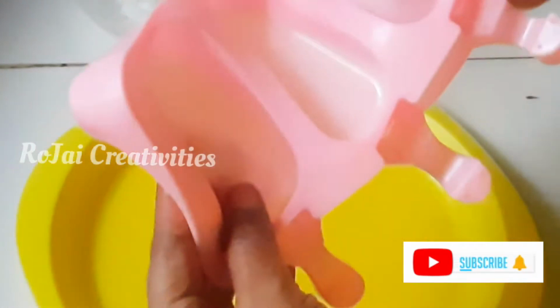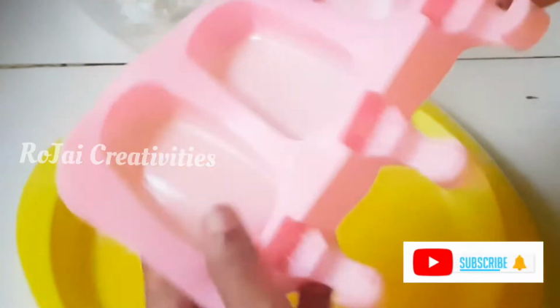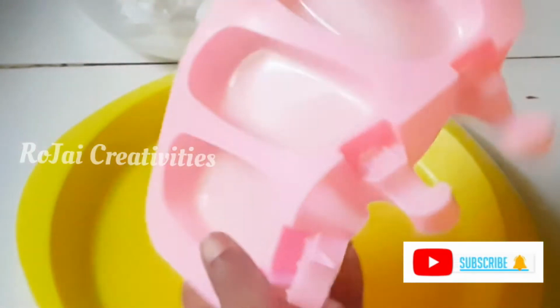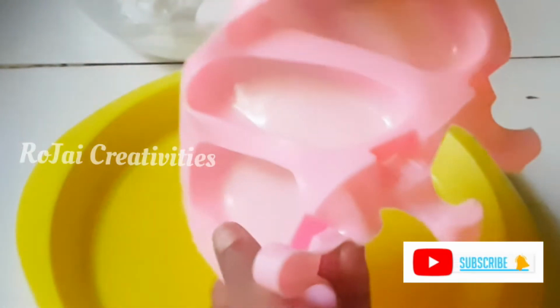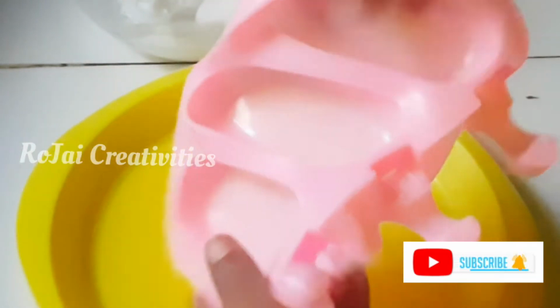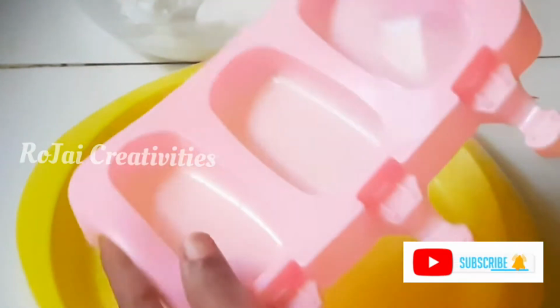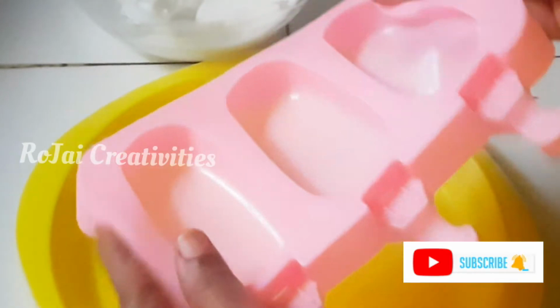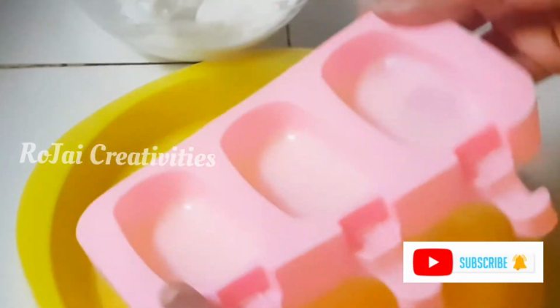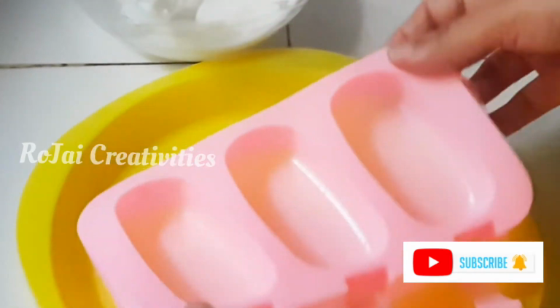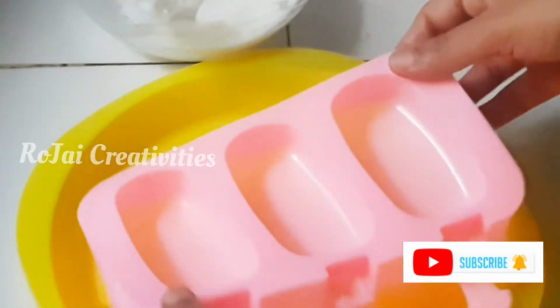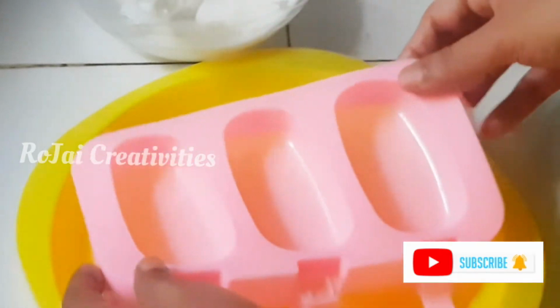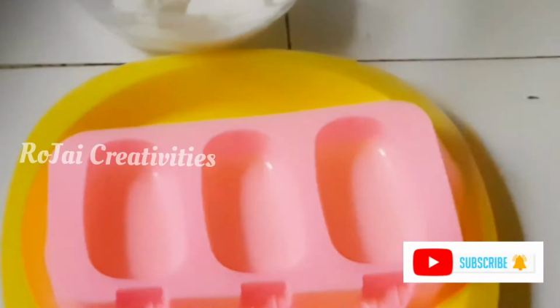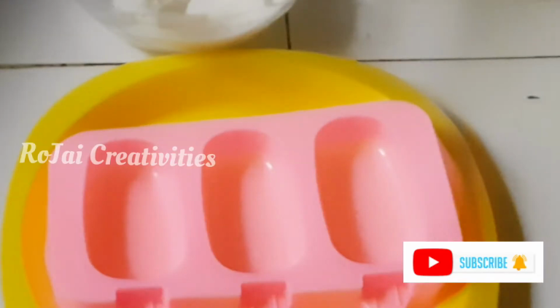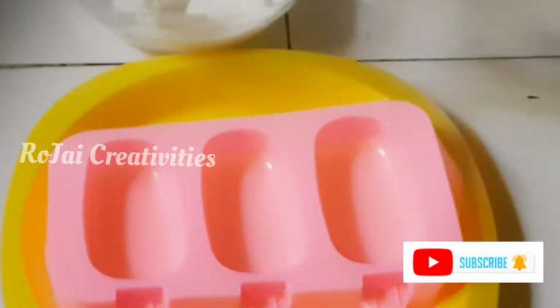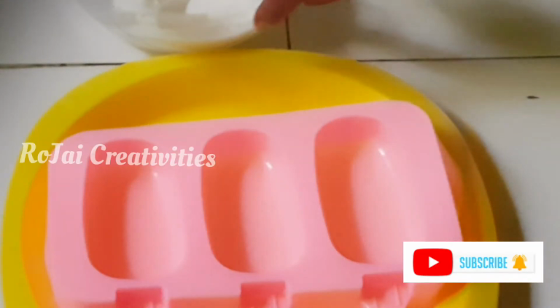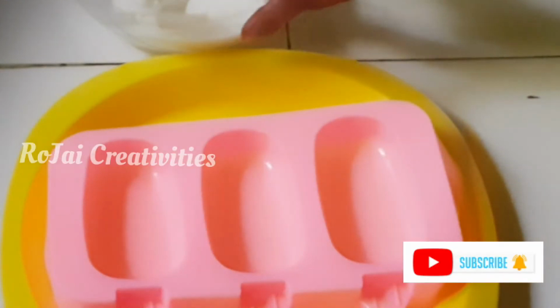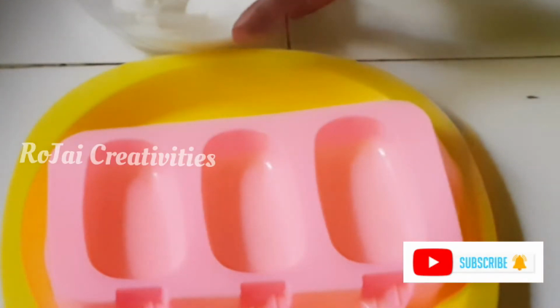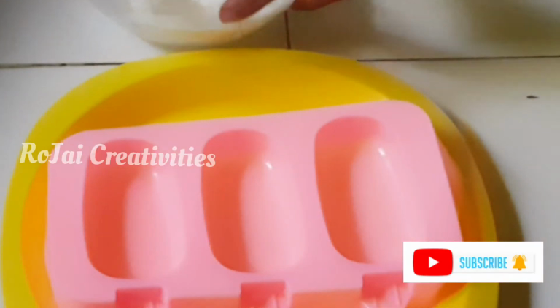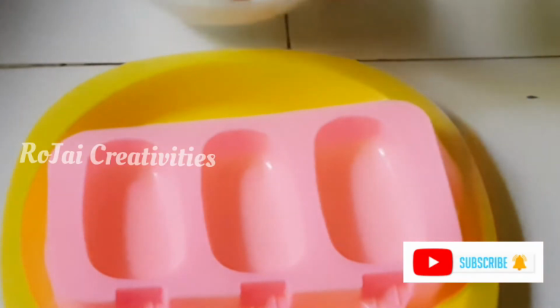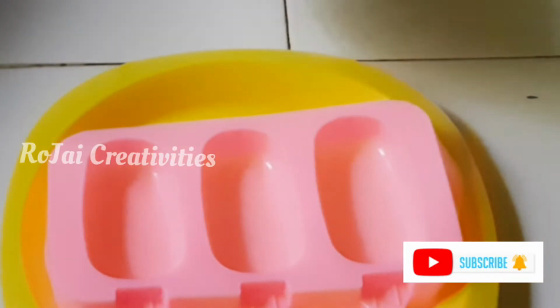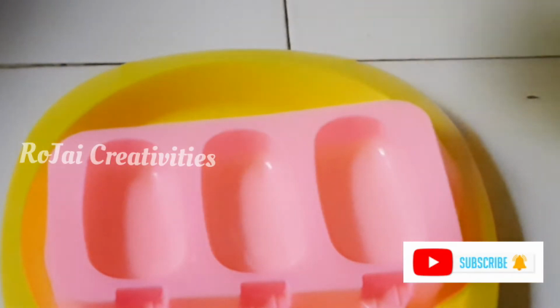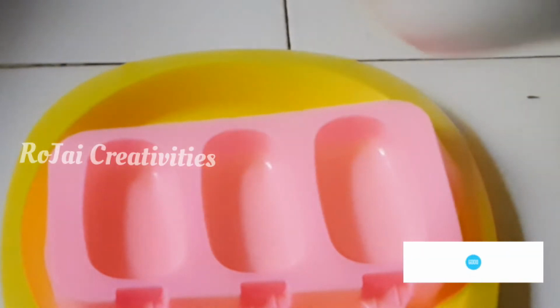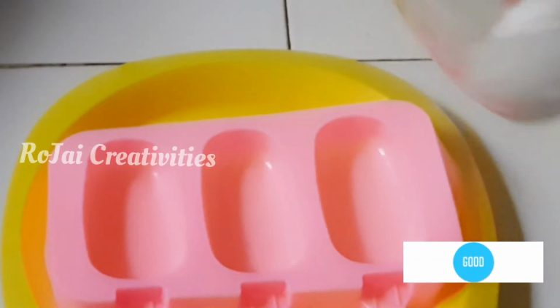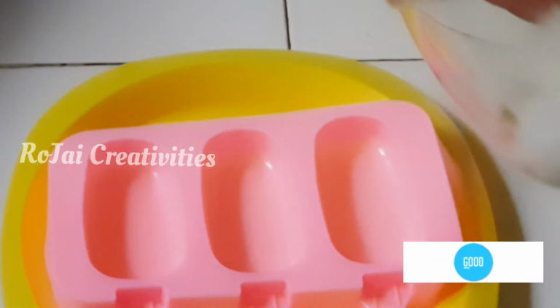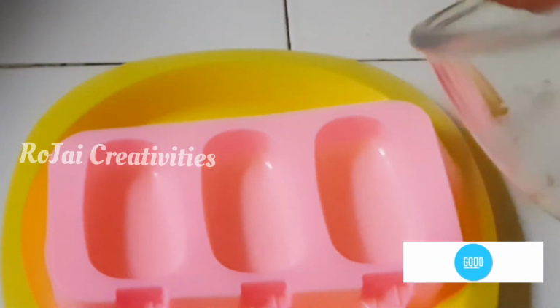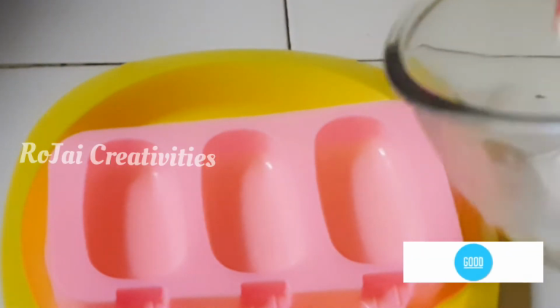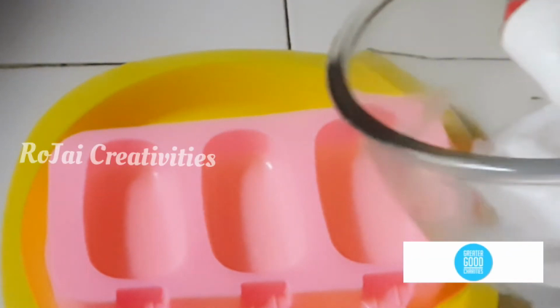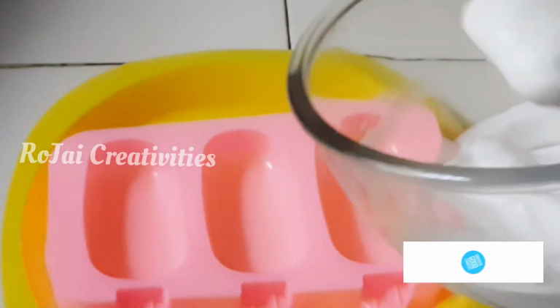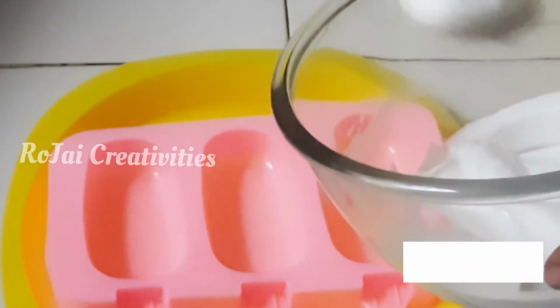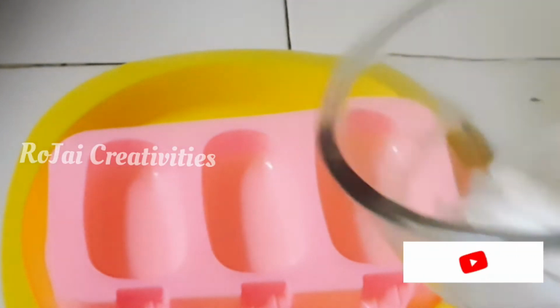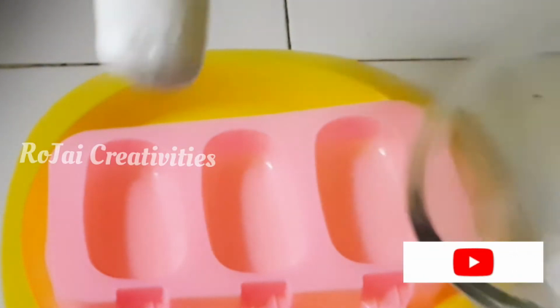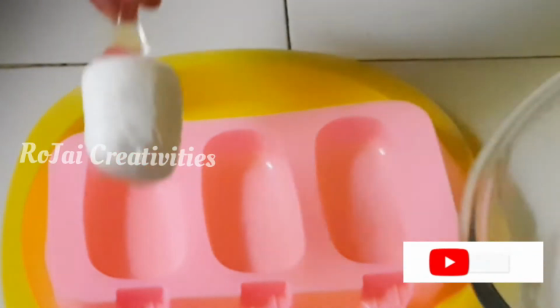This is silicone and is flexible. This is the liquid cream when you are ready. This is ready to do the cream.